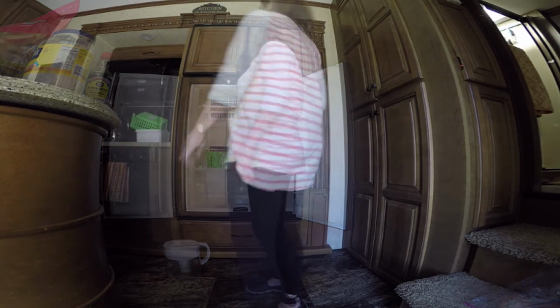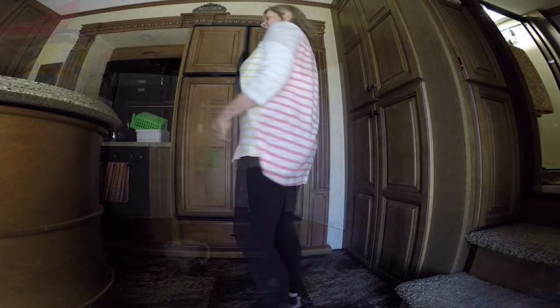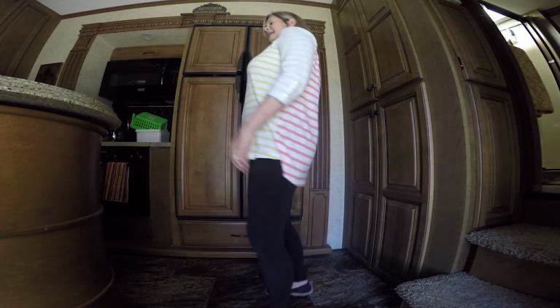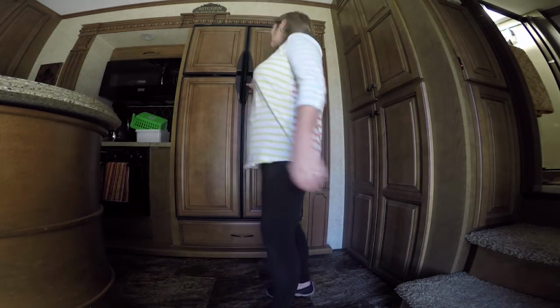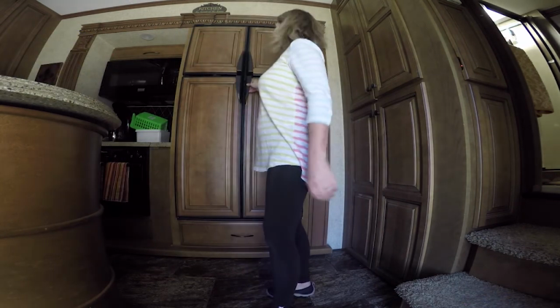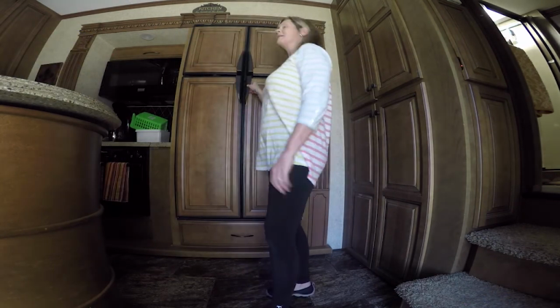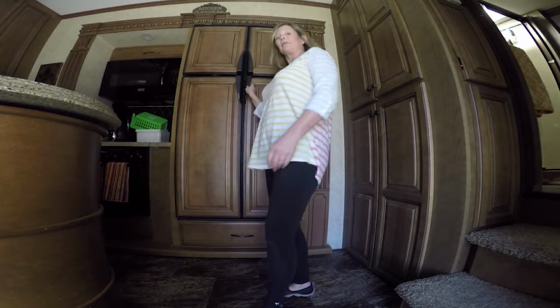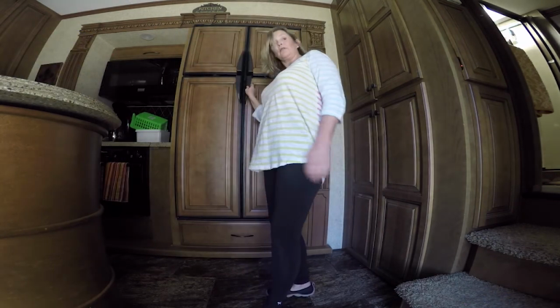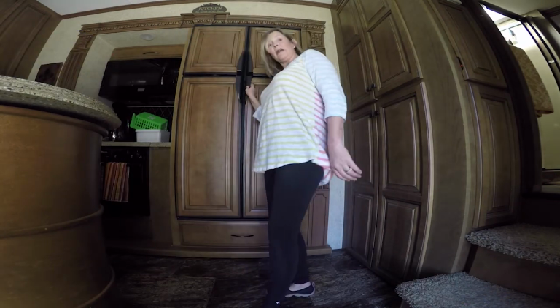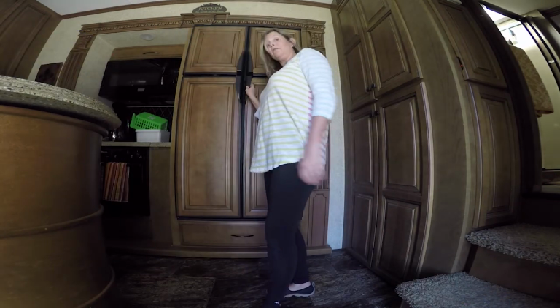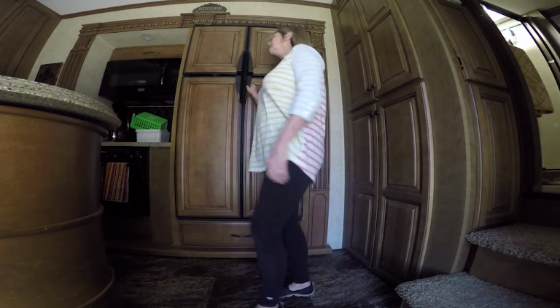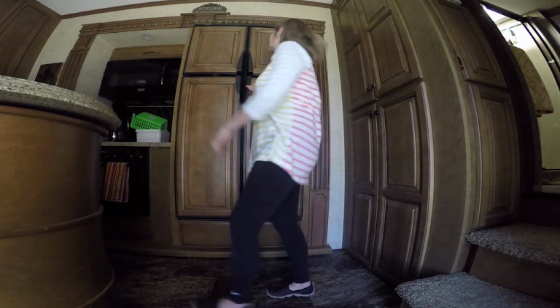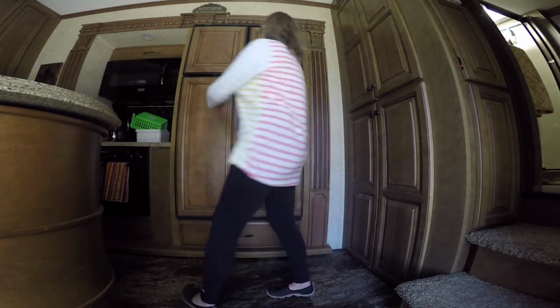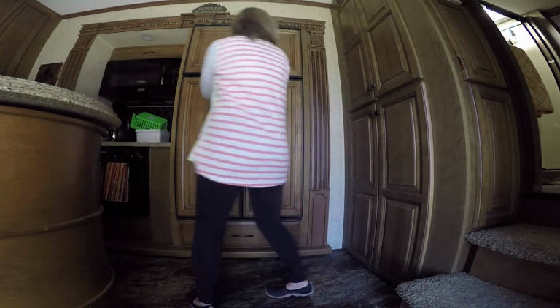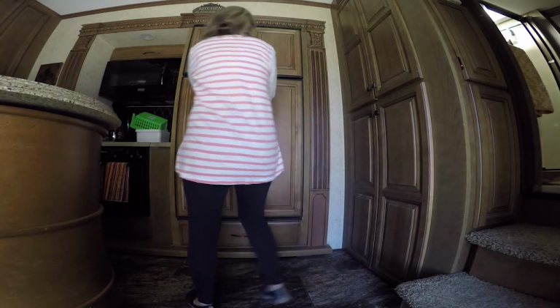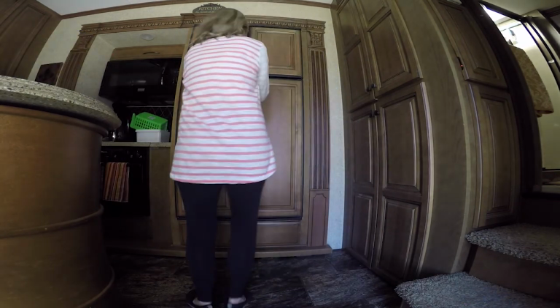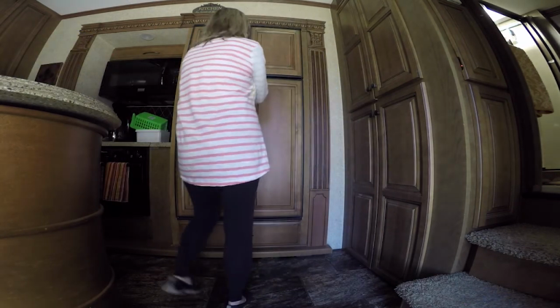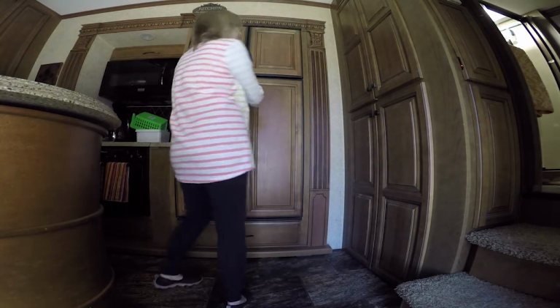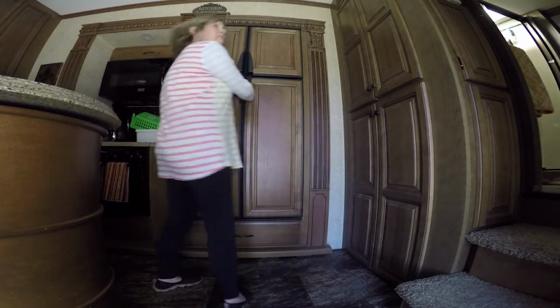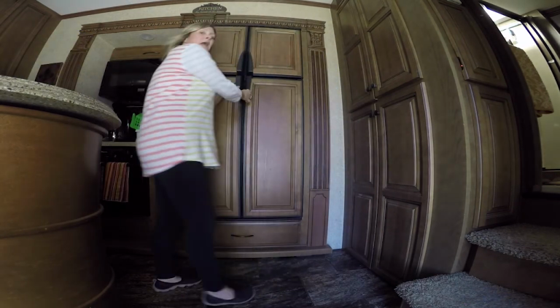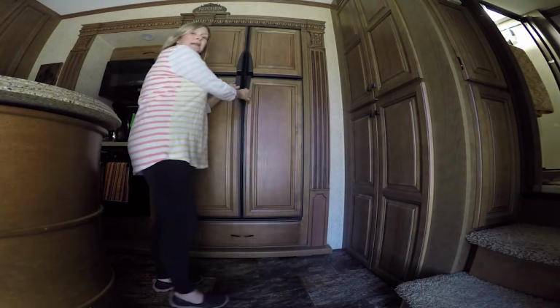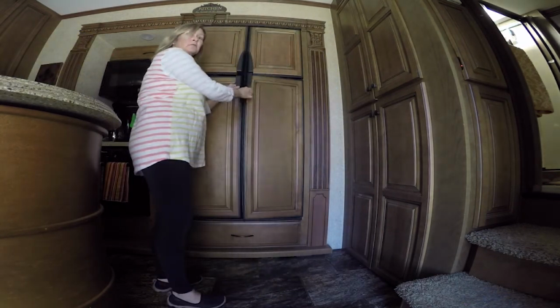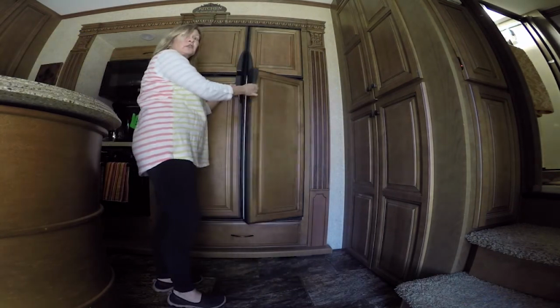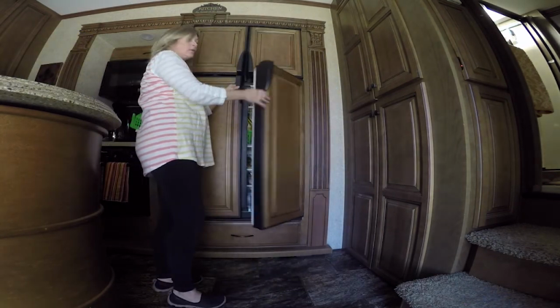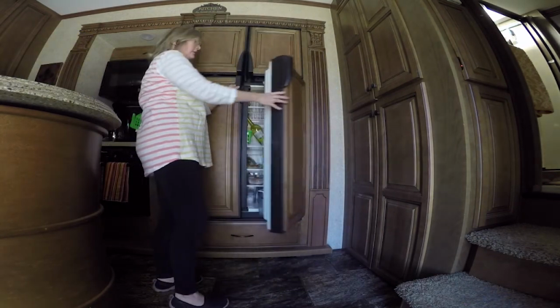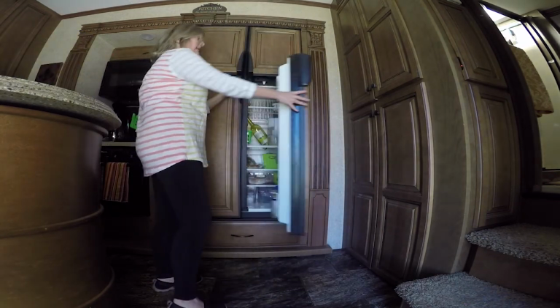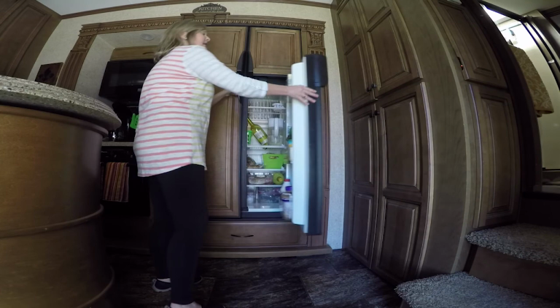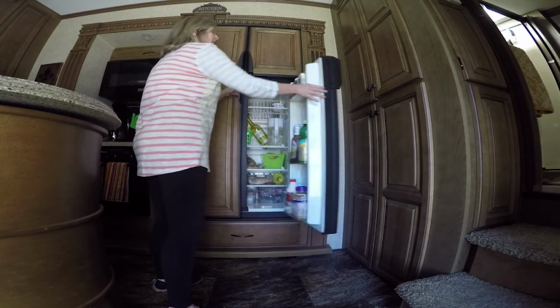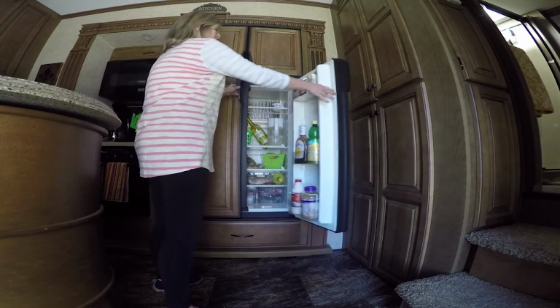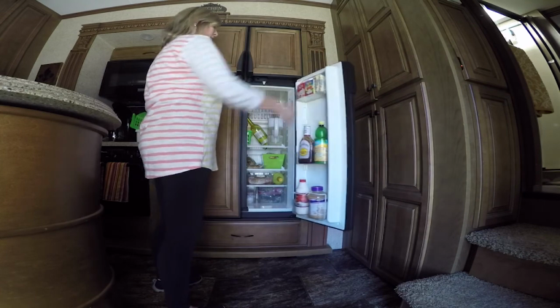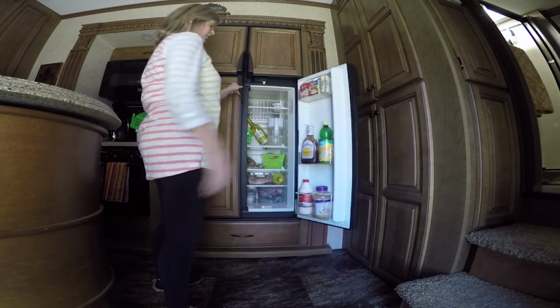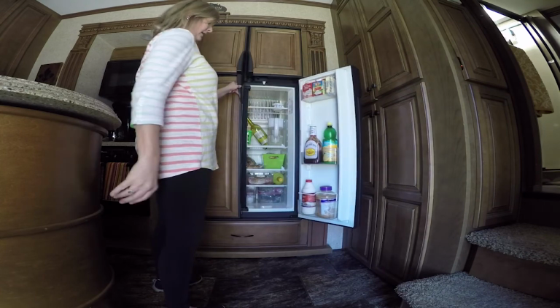Alright guys, I am through now. Worked up a sweat doing this. Now I'm gonna show you what it looks like in here — tell me what you think.